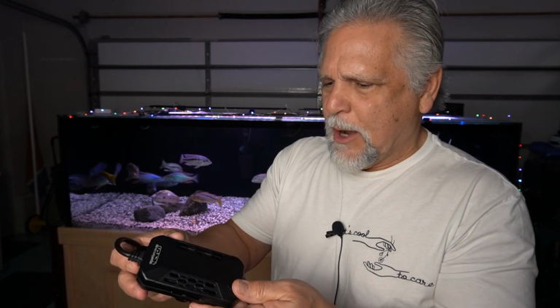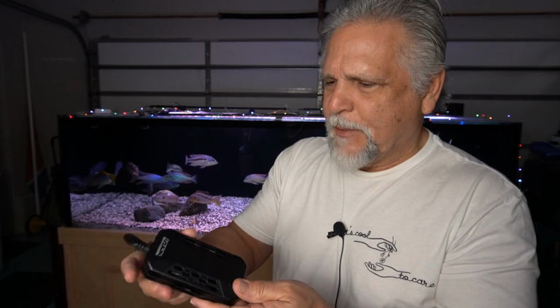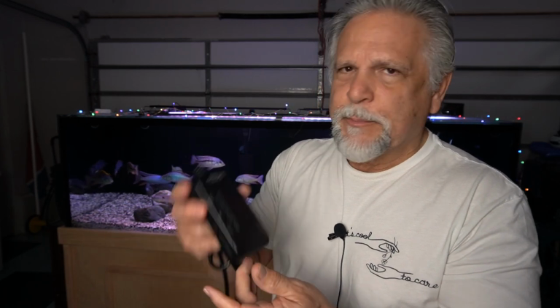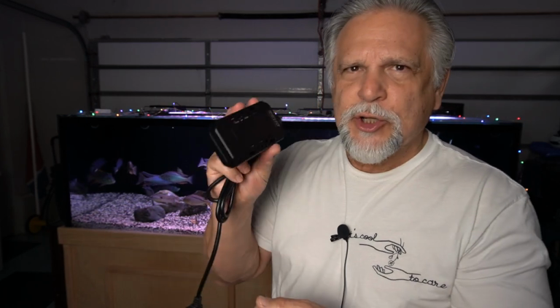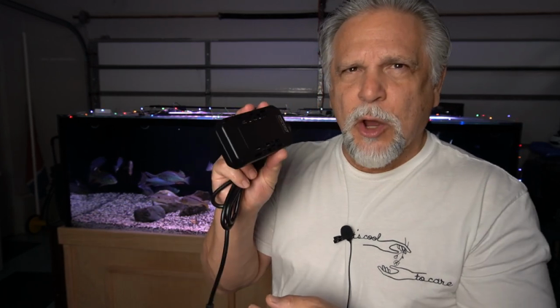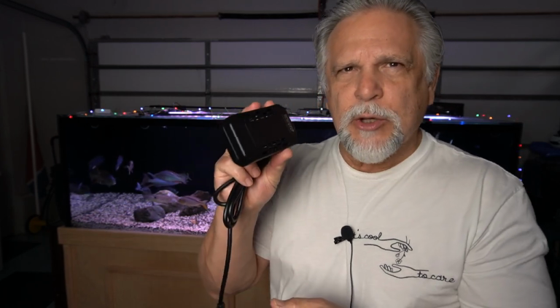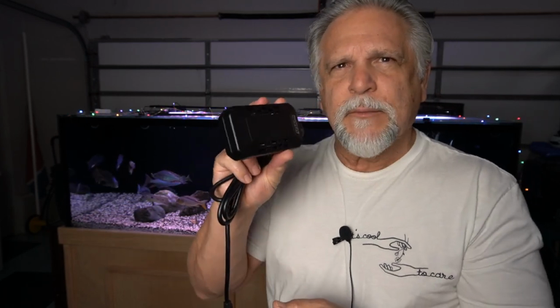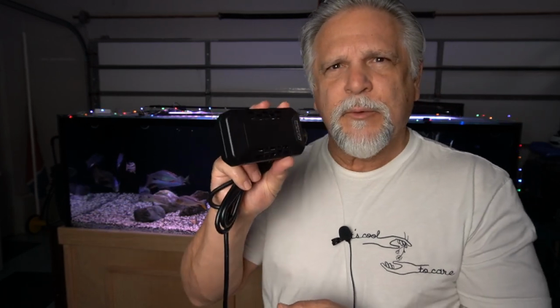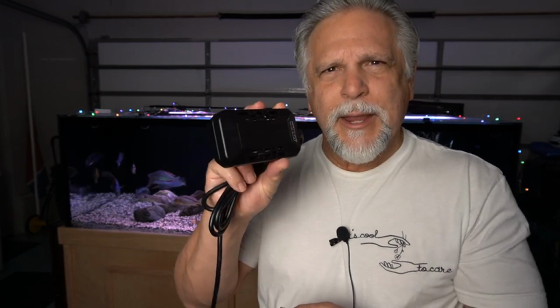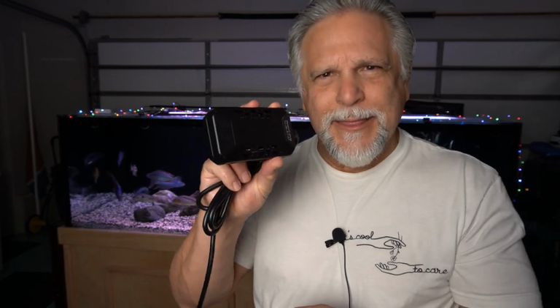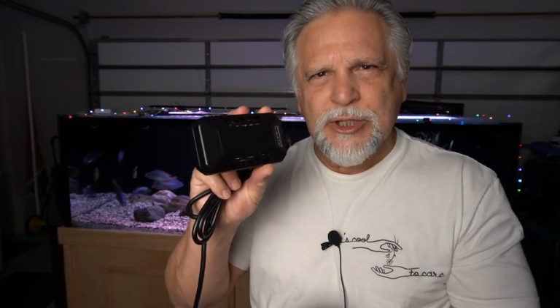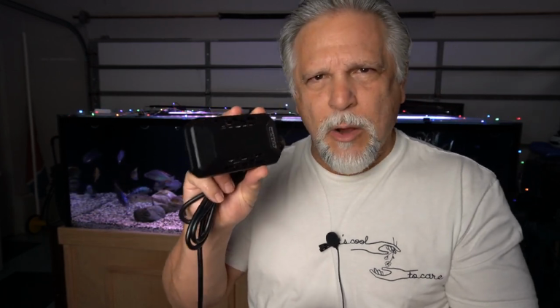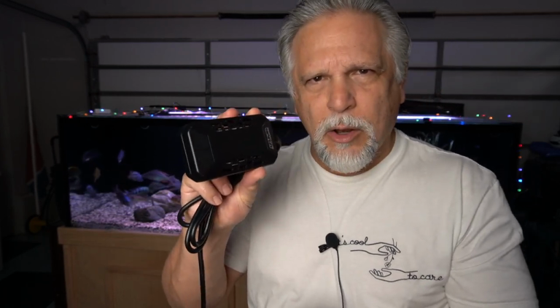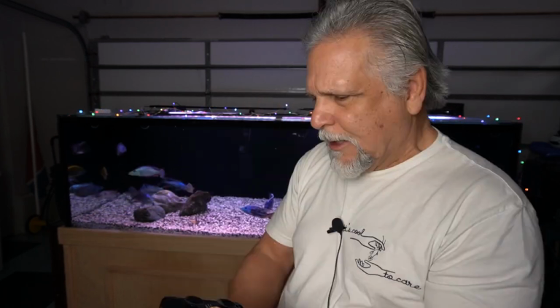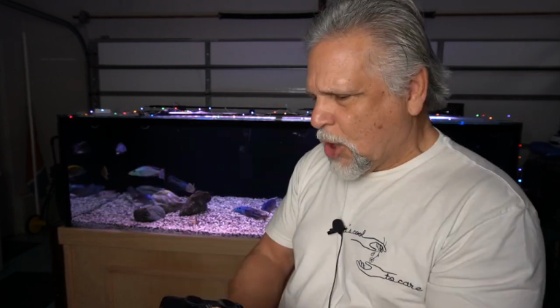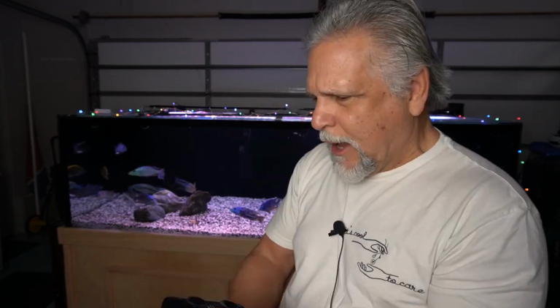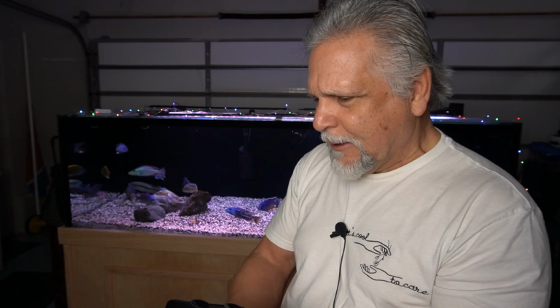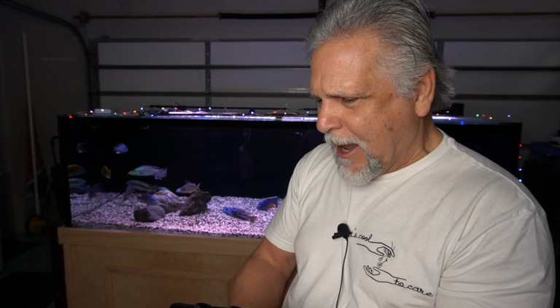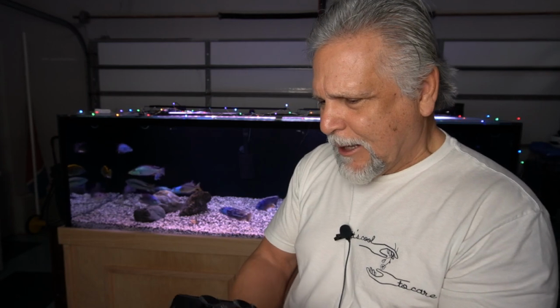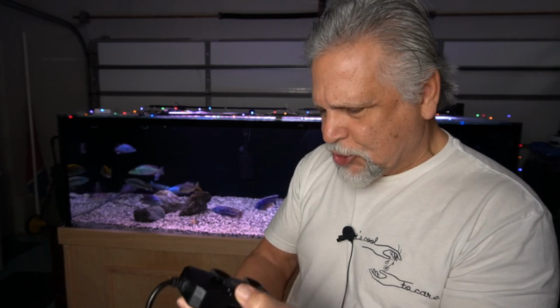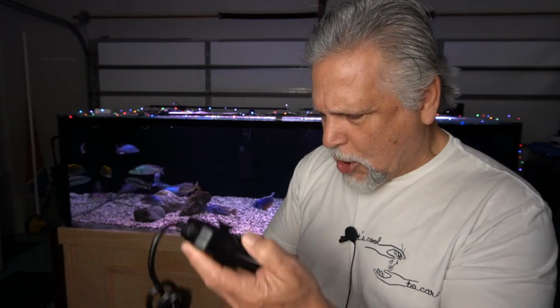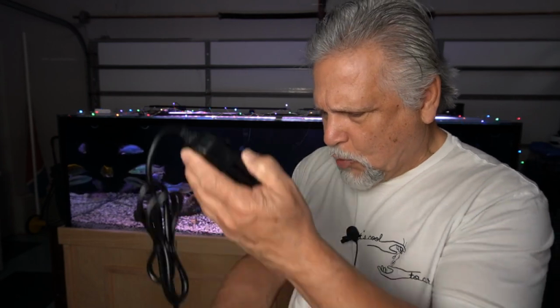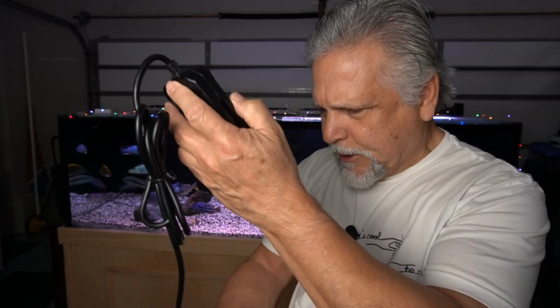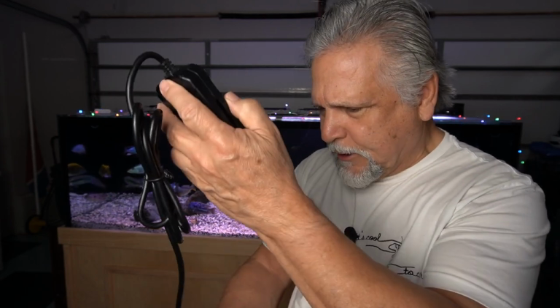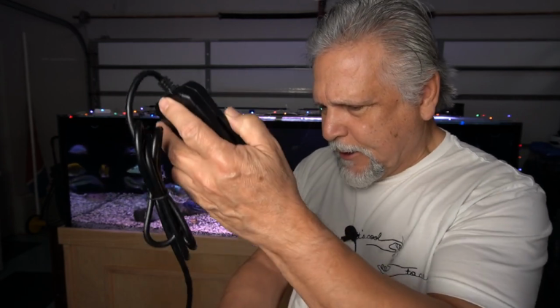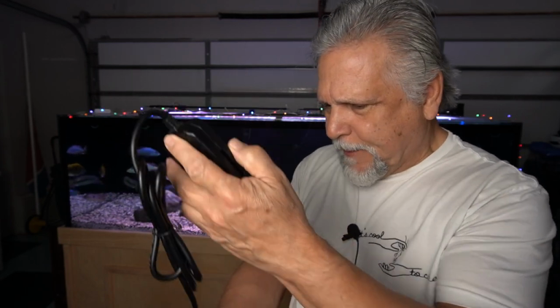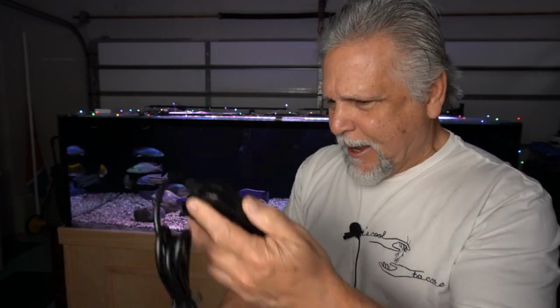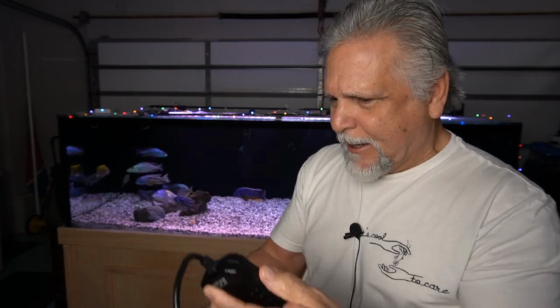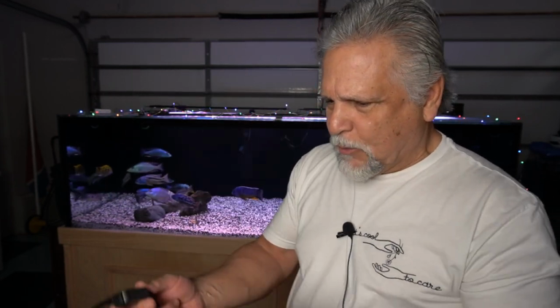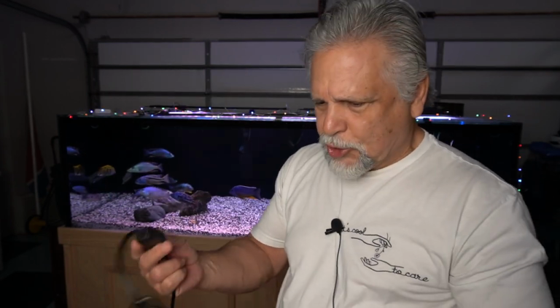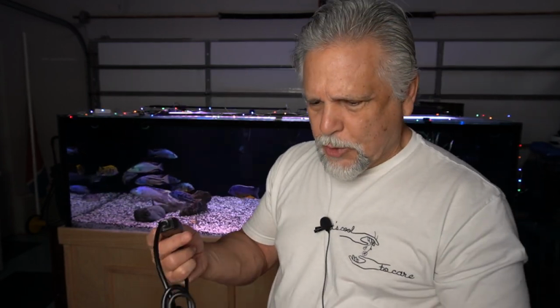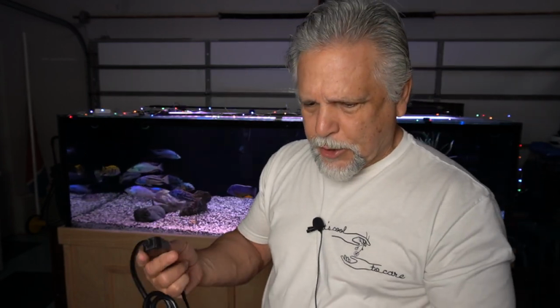This model, despite its small size, is 100 watts — that's a pretty strong unit for being this small. Let's go ahead and install one and I'll show you some of the features that I really like about it.